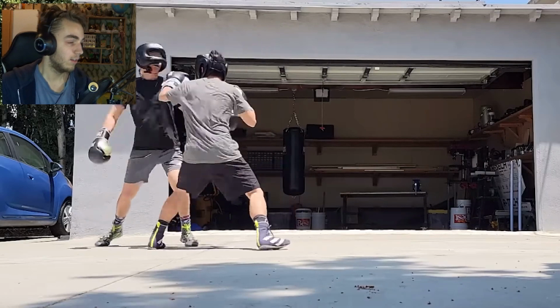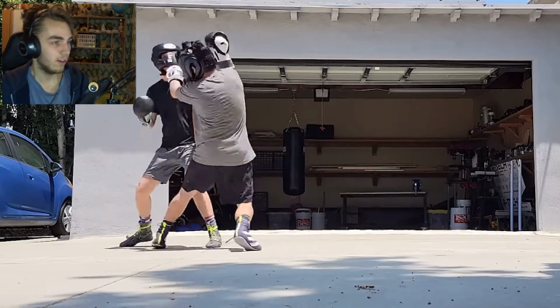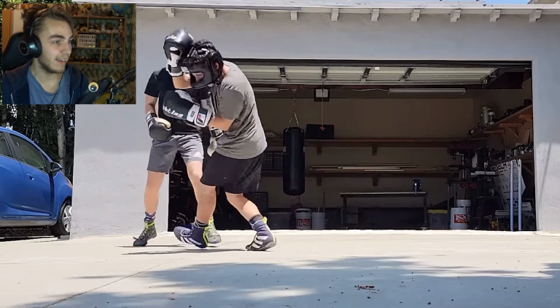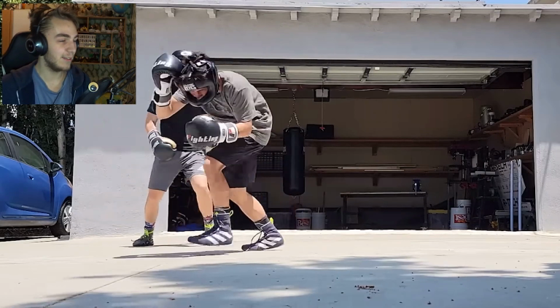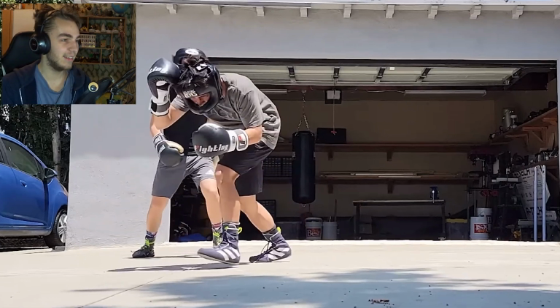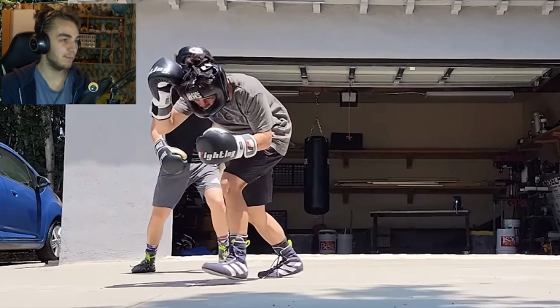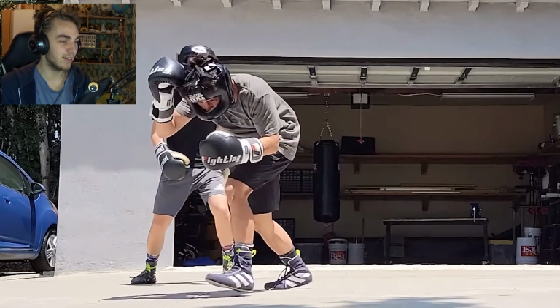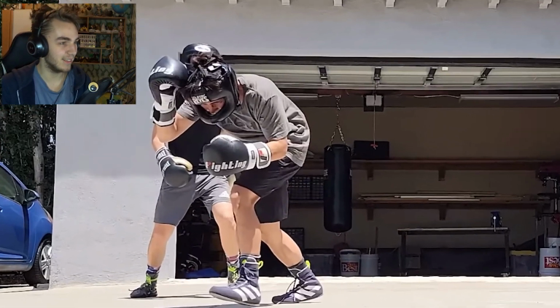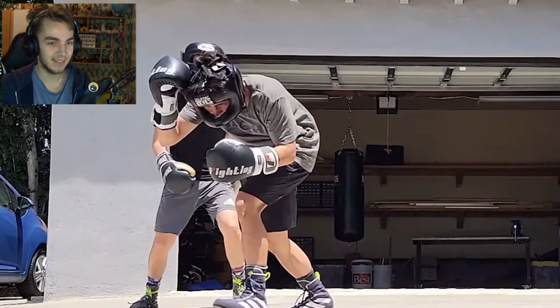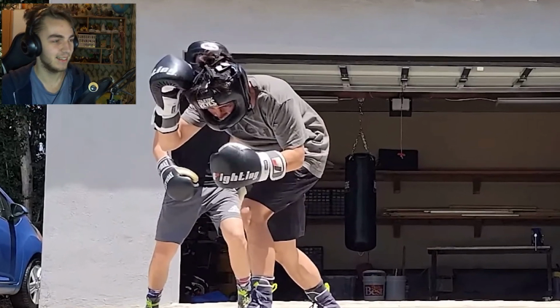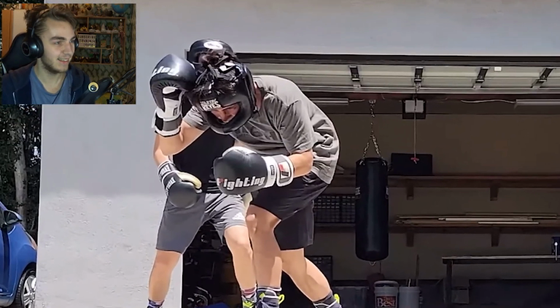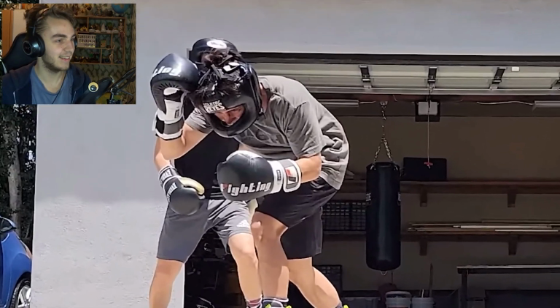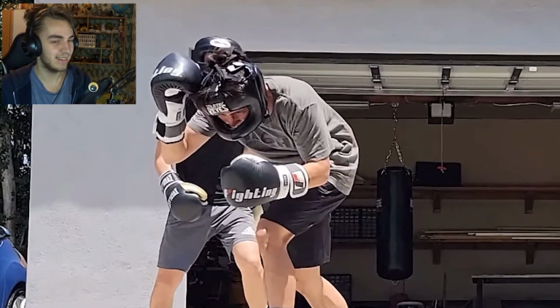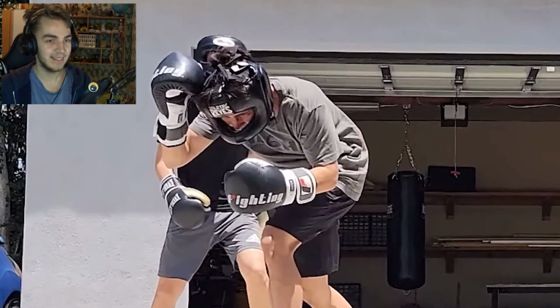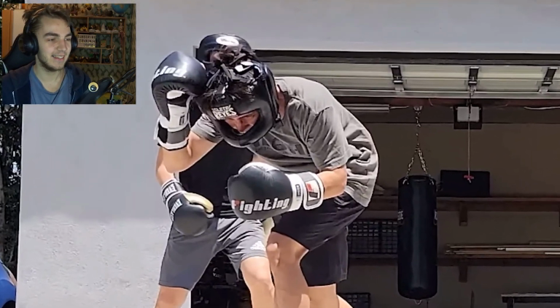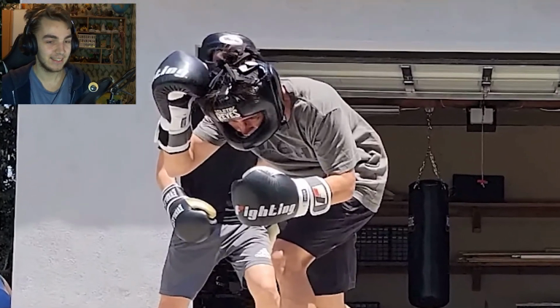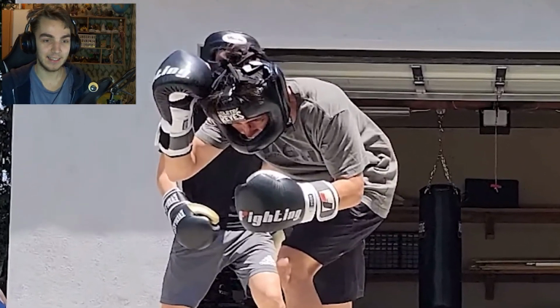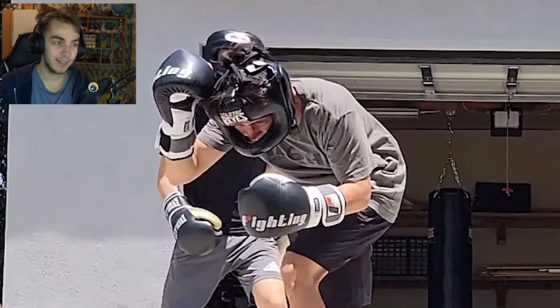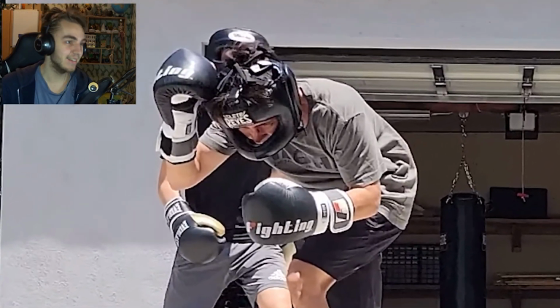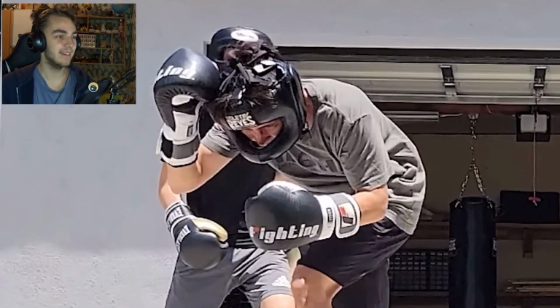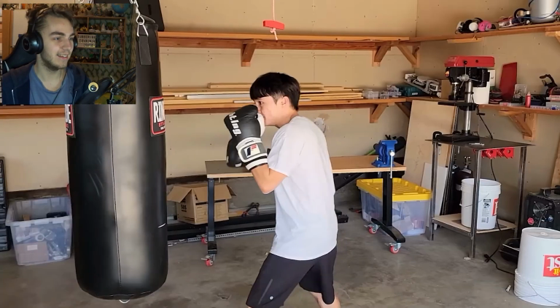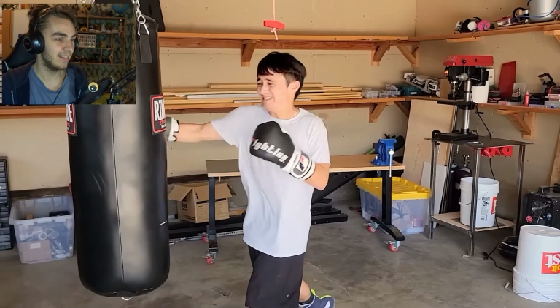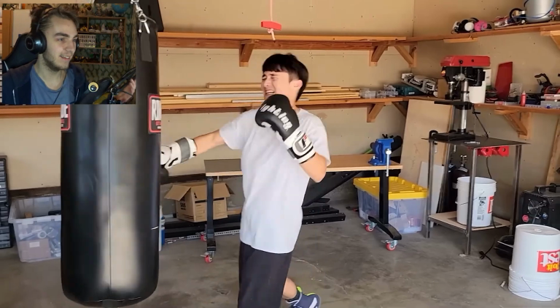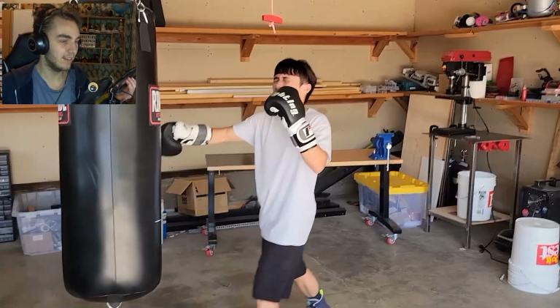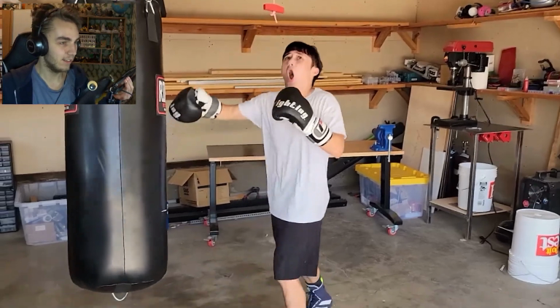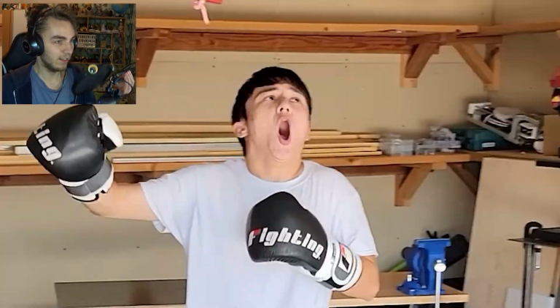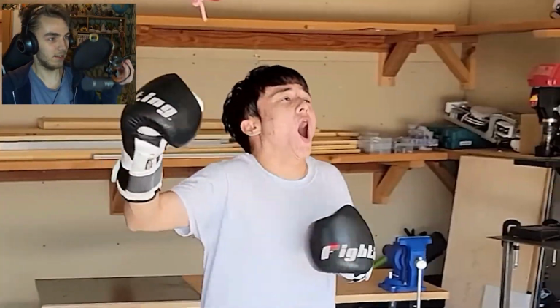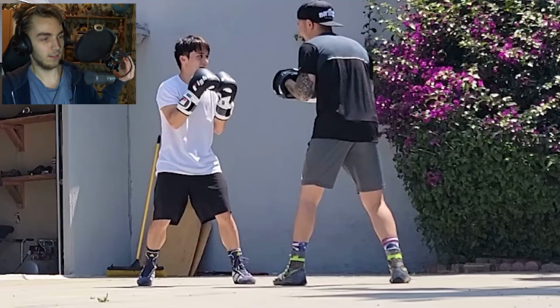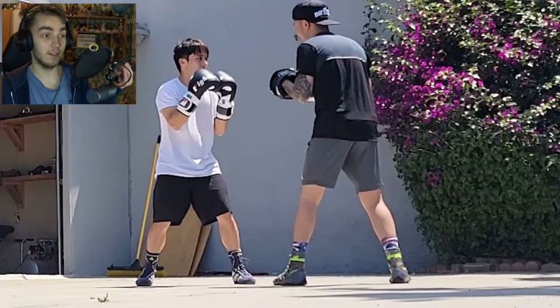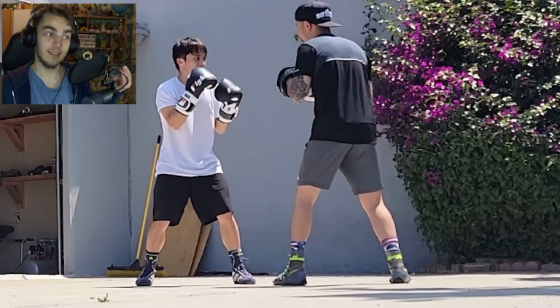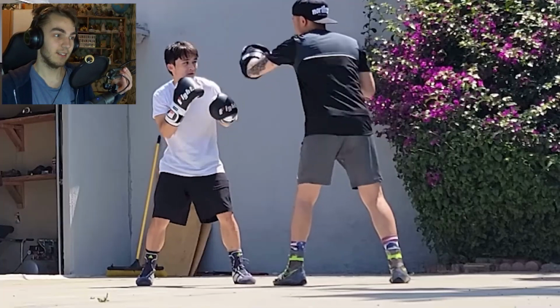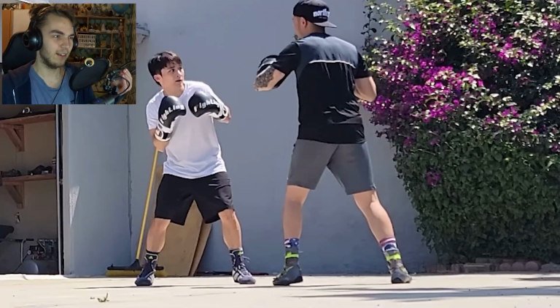Oh yeah, he did boxing. Yeah, and he won.